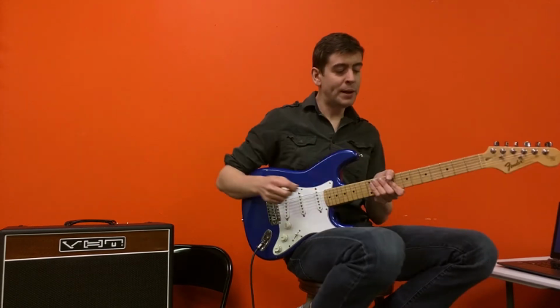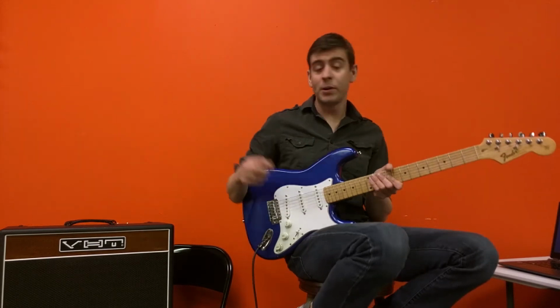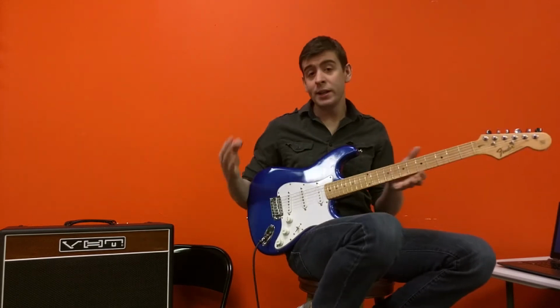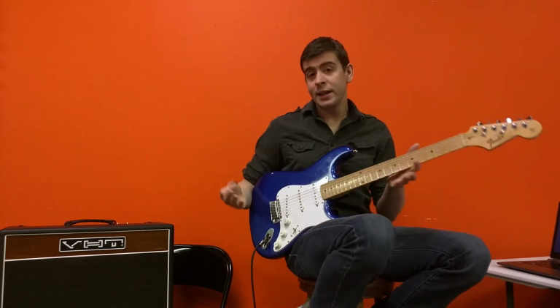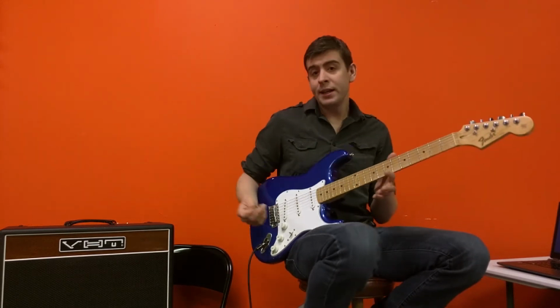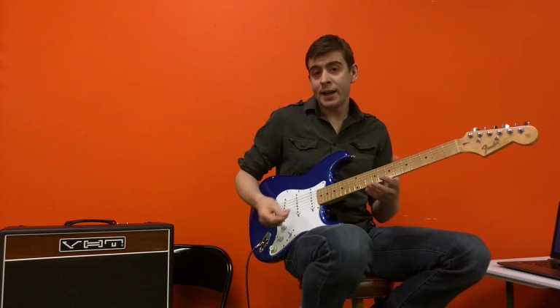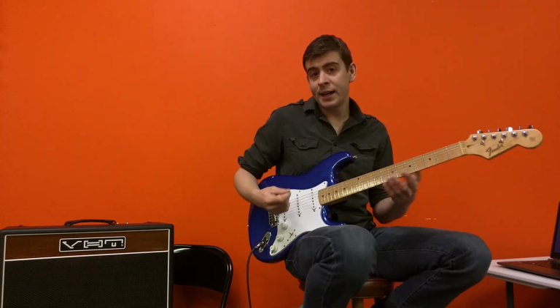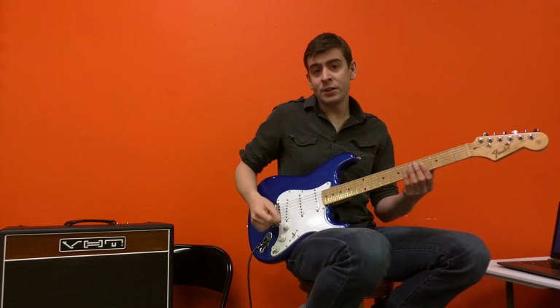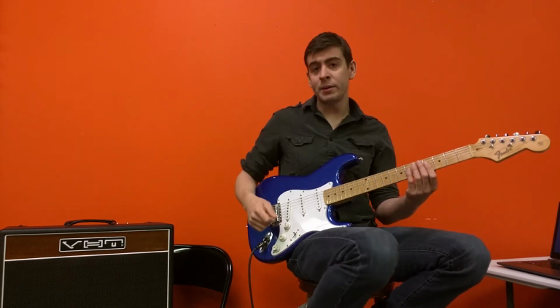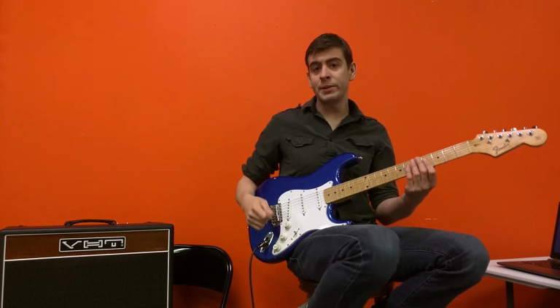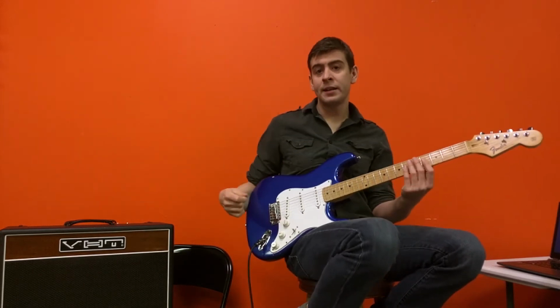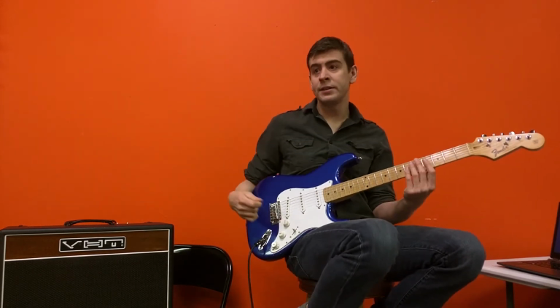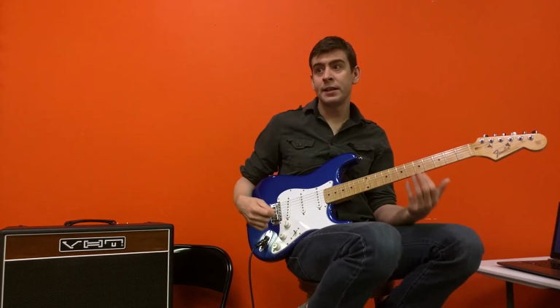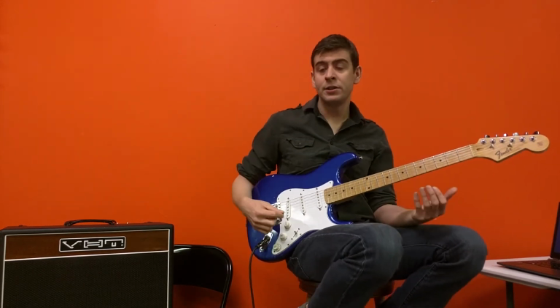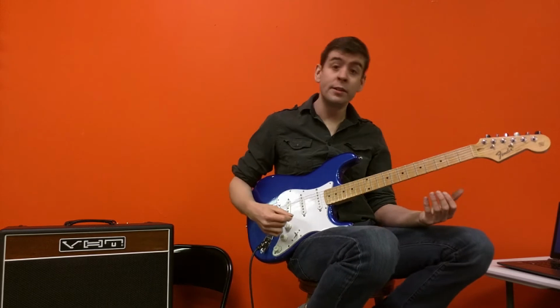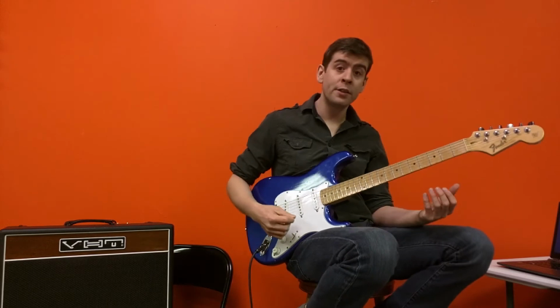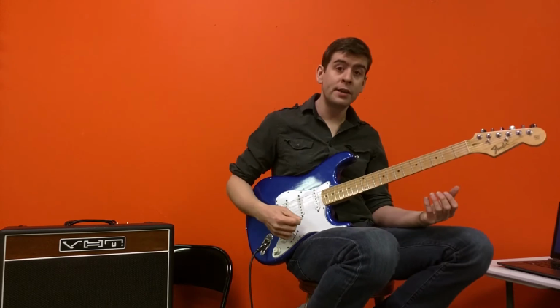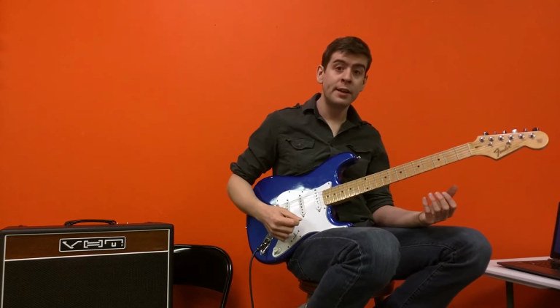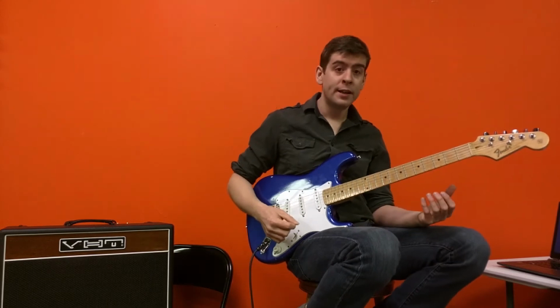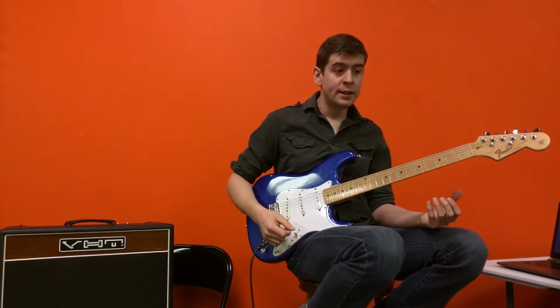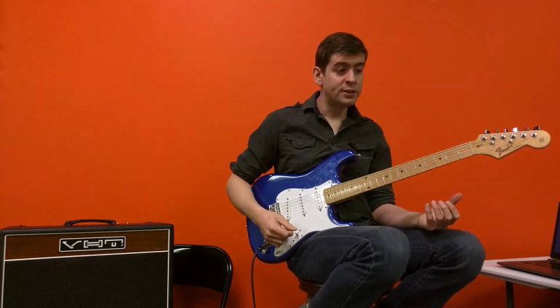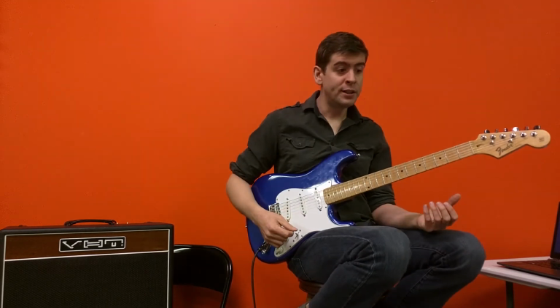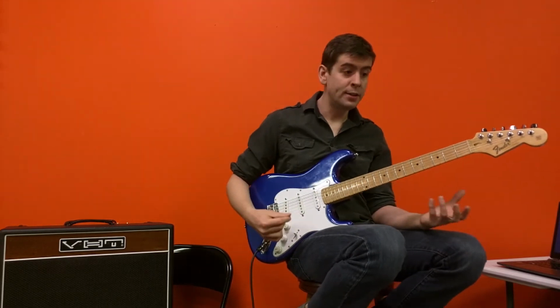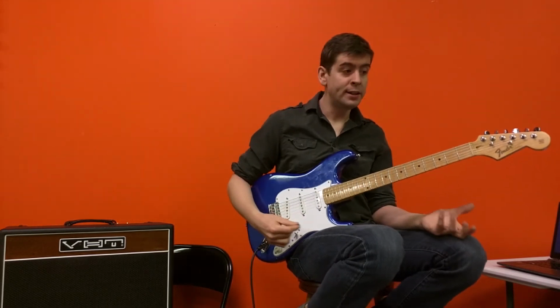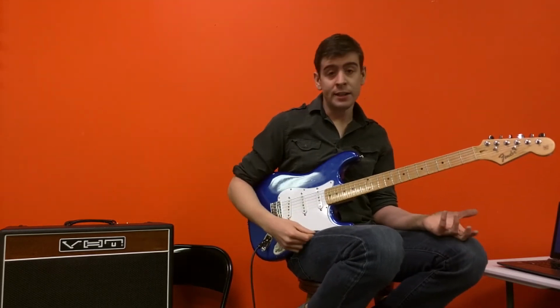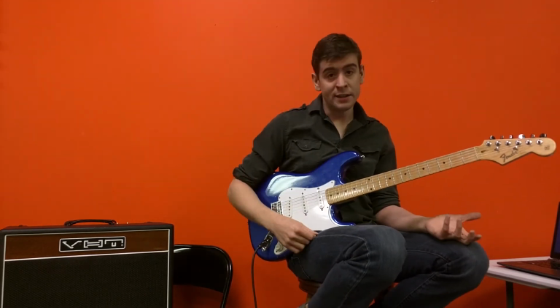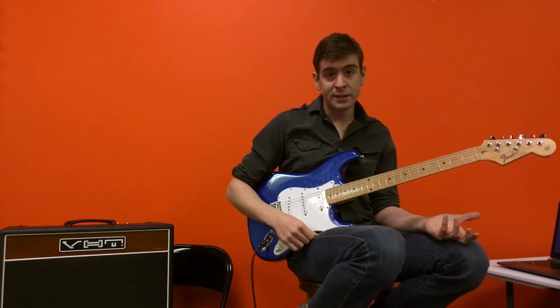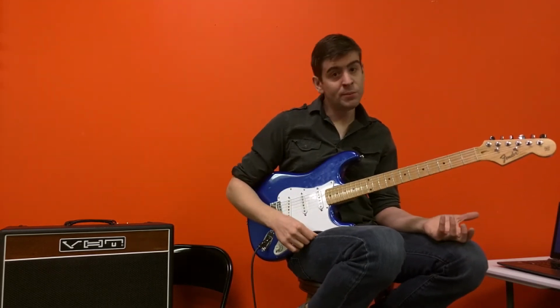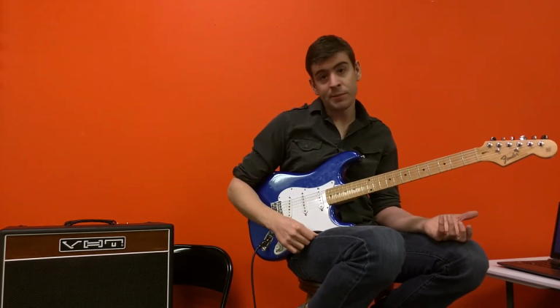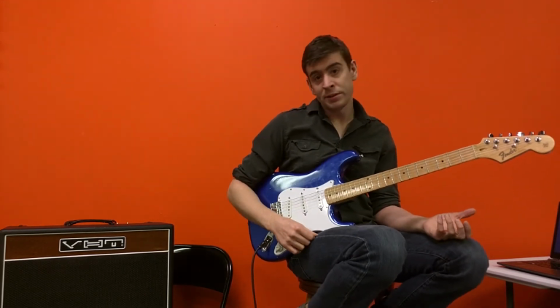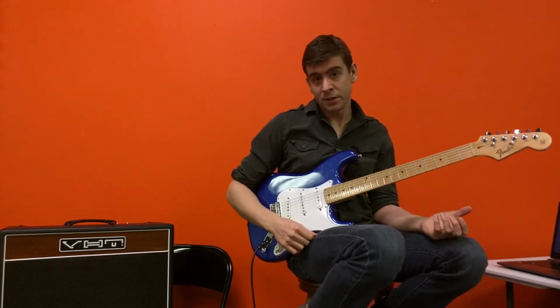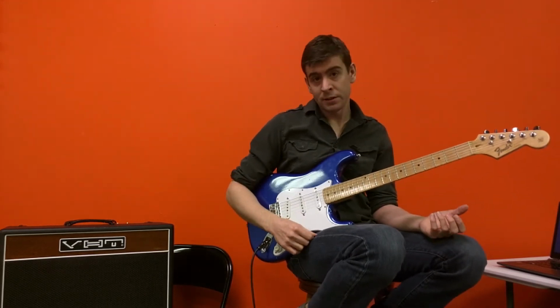But really, you kind of don't want to be standing on stage doing nothing, so you need to at least know the bare bones chords.